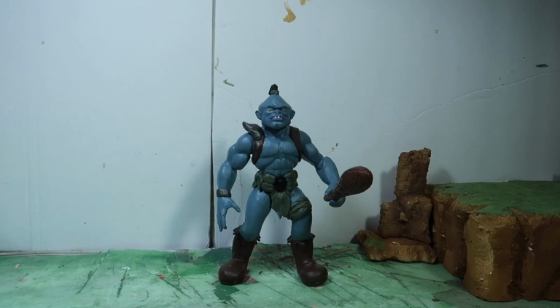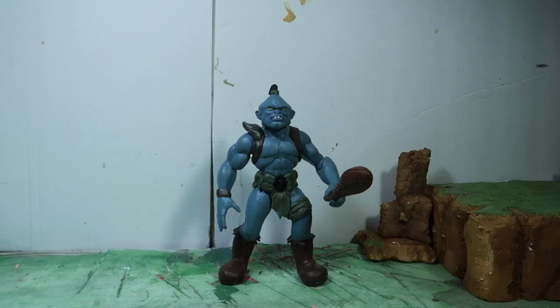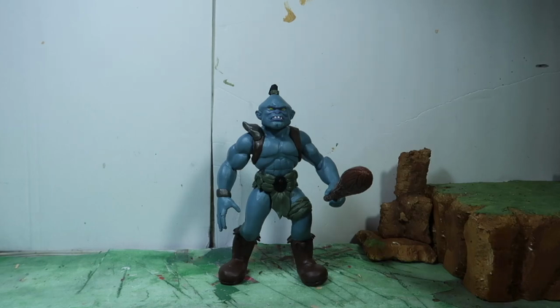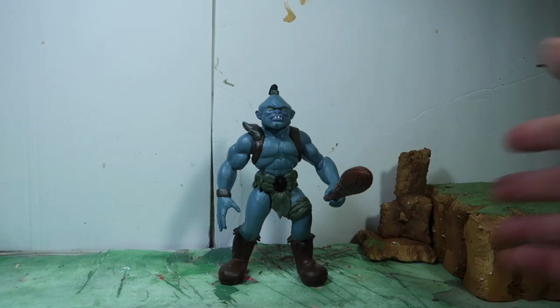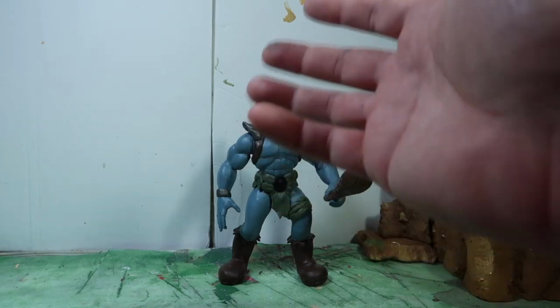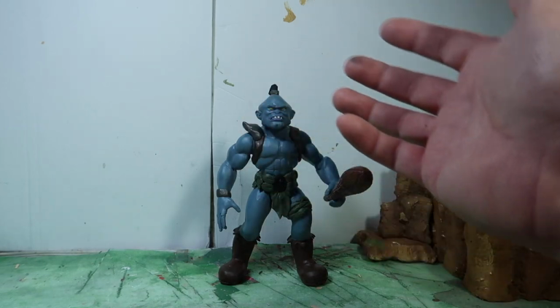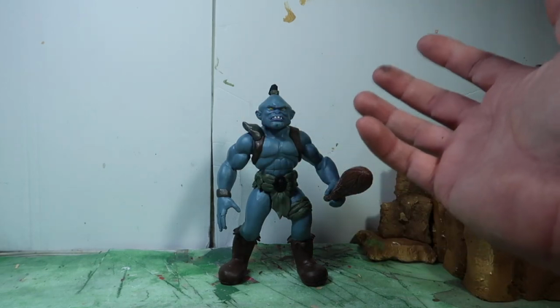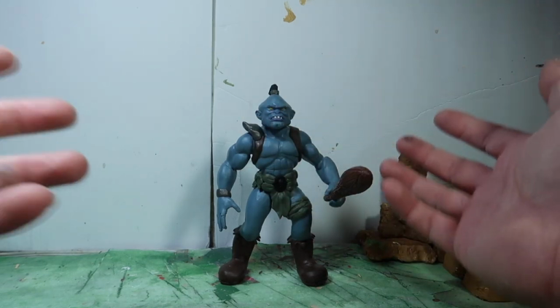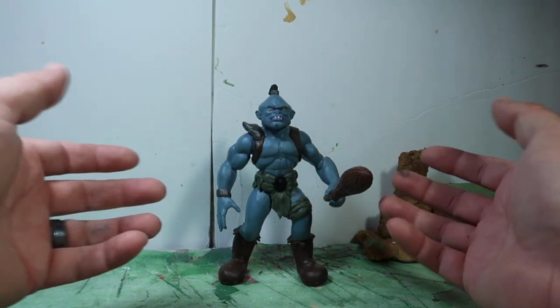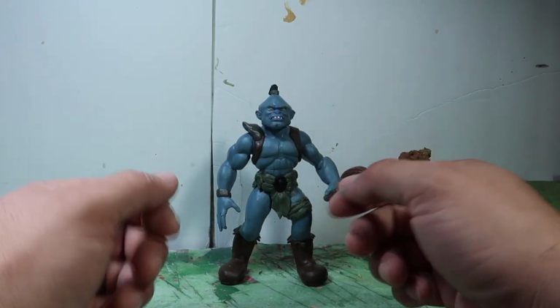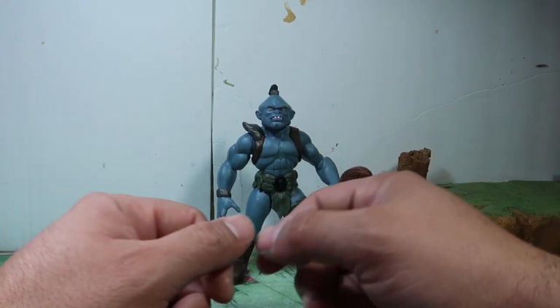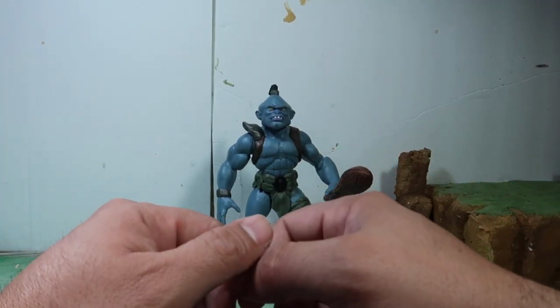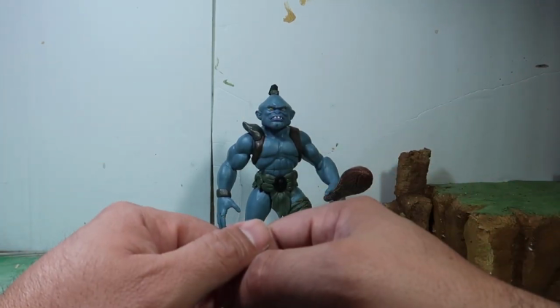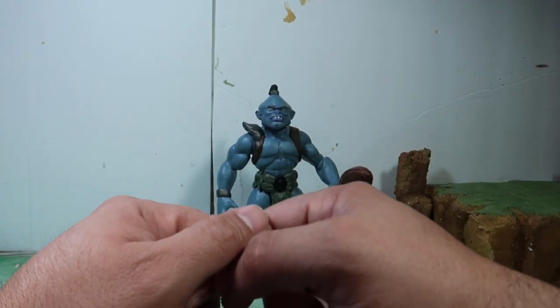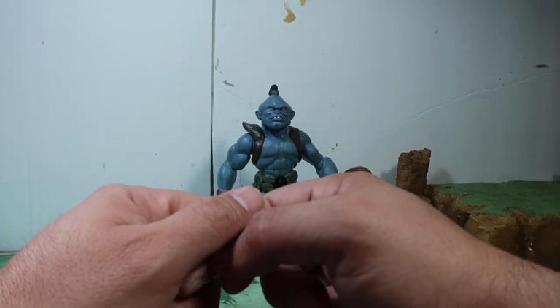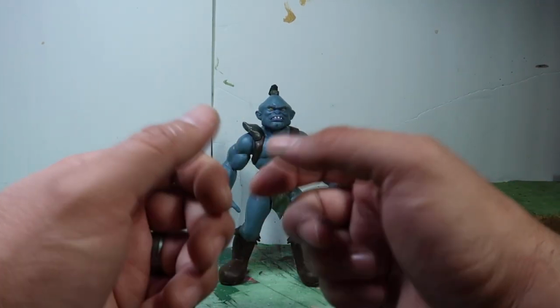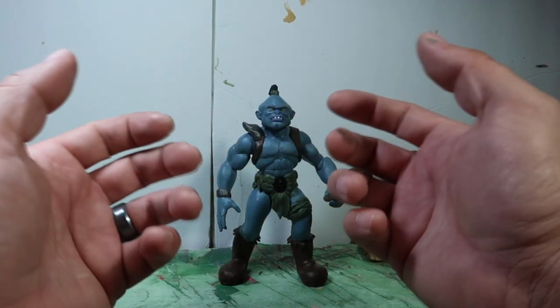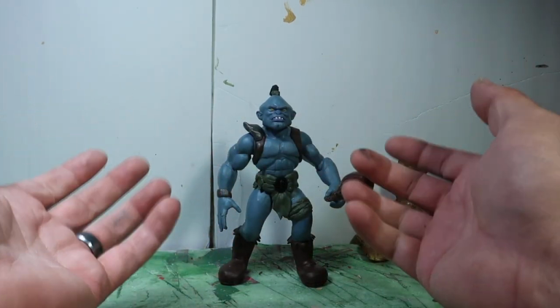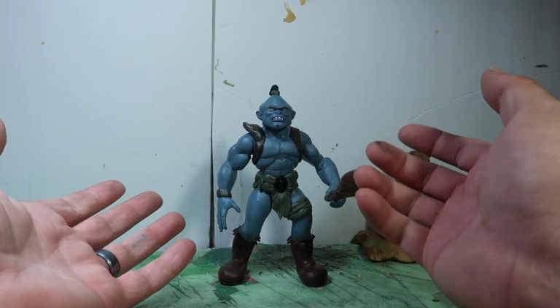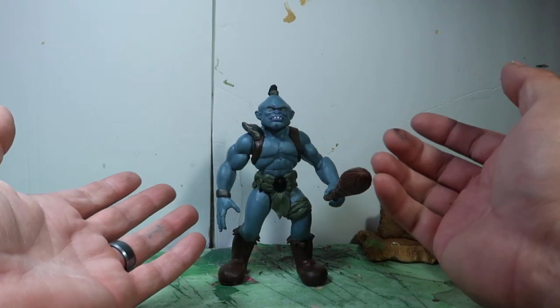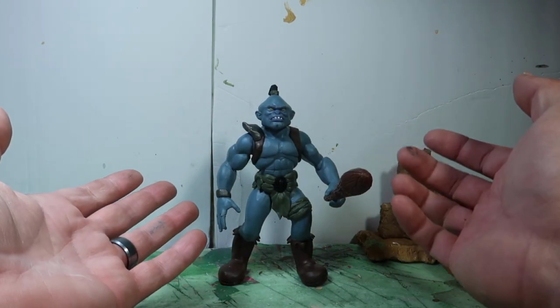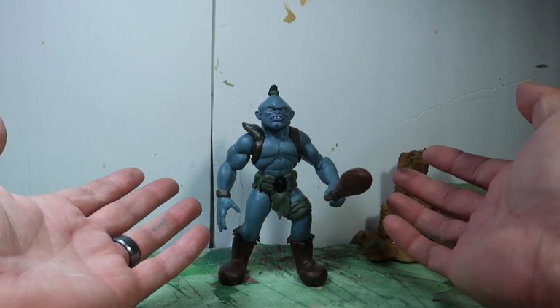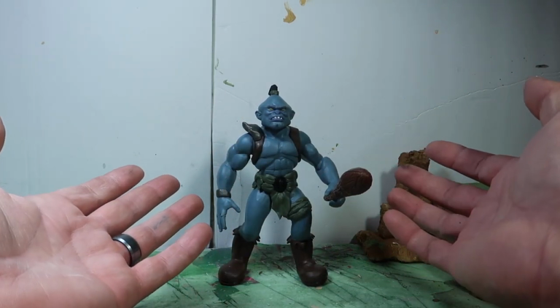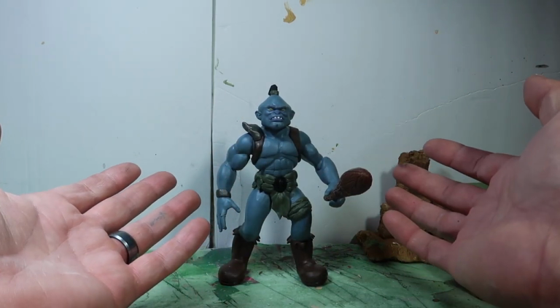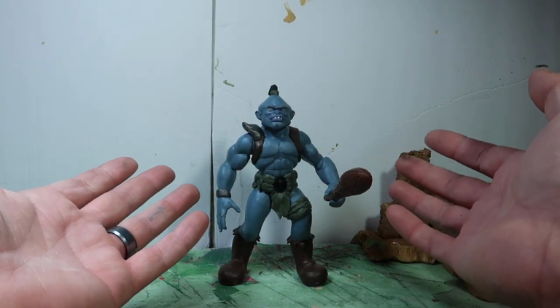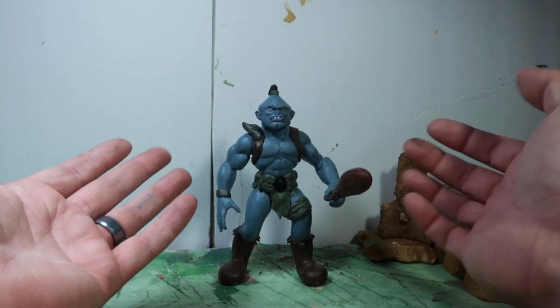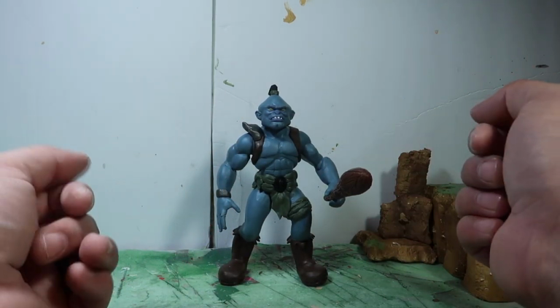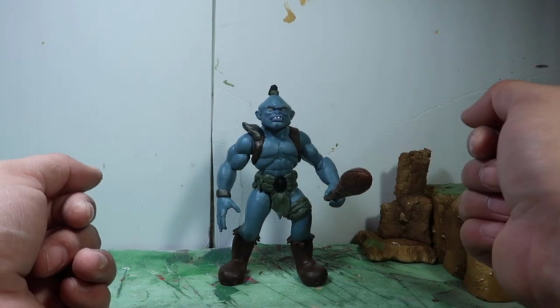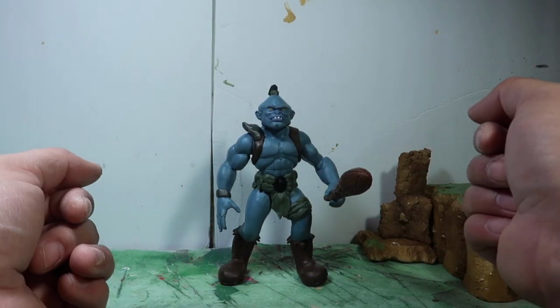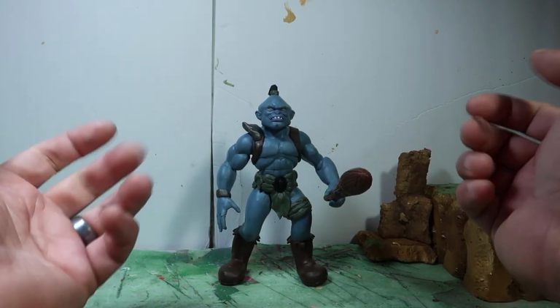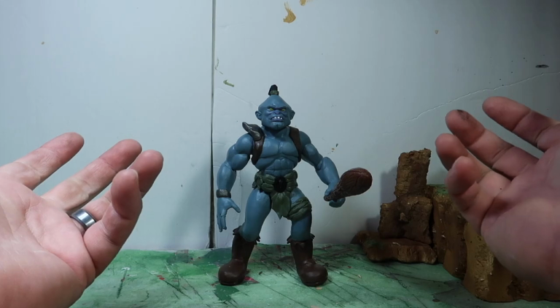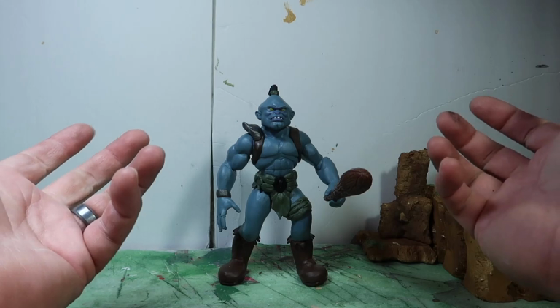Hey guys, welcome to another episode of Recreating. Today we have another custom figure. Stay tuned.